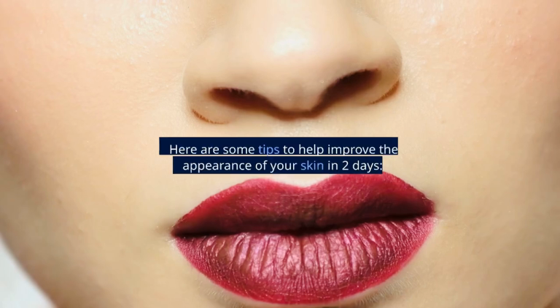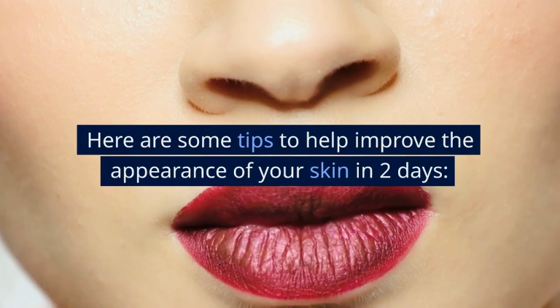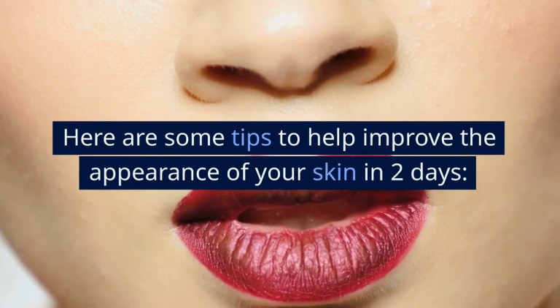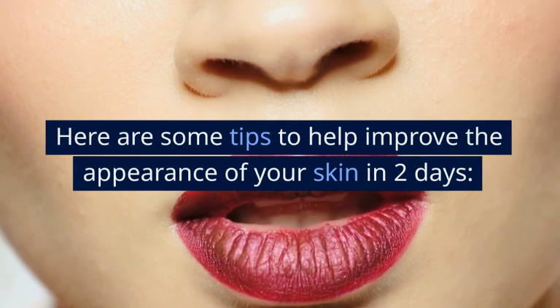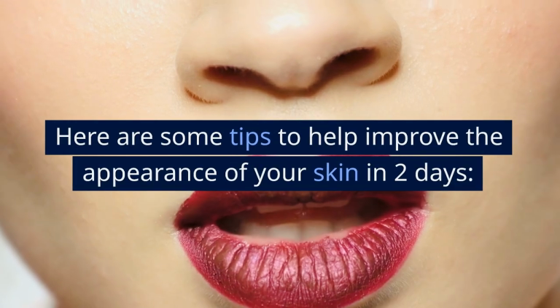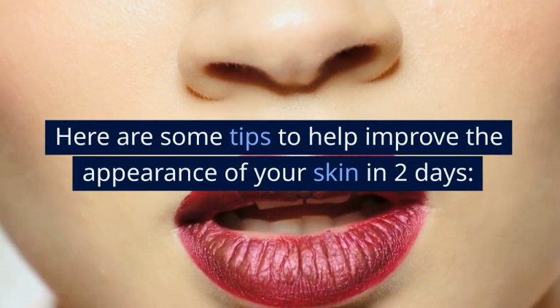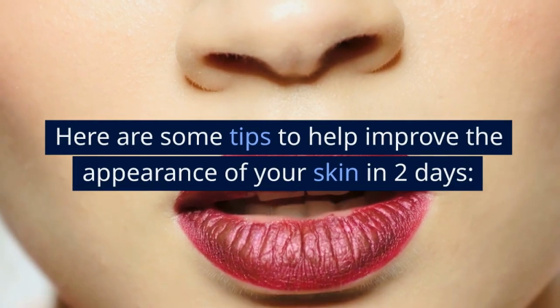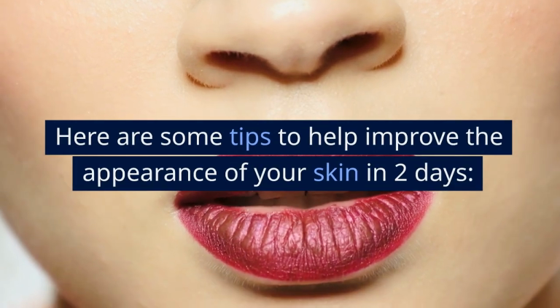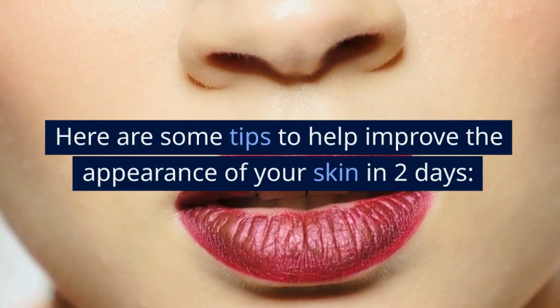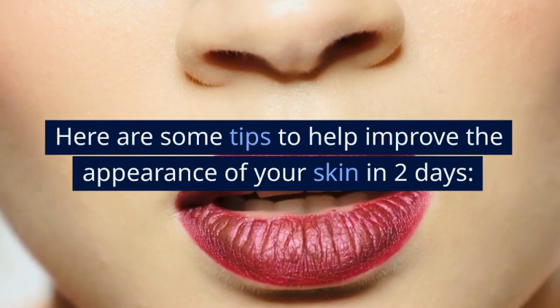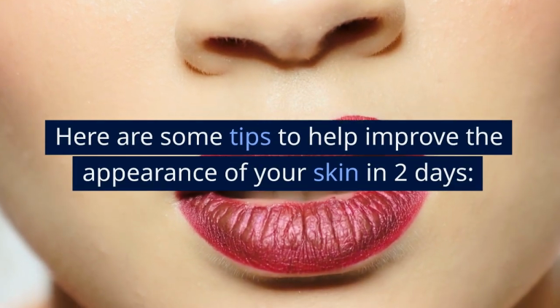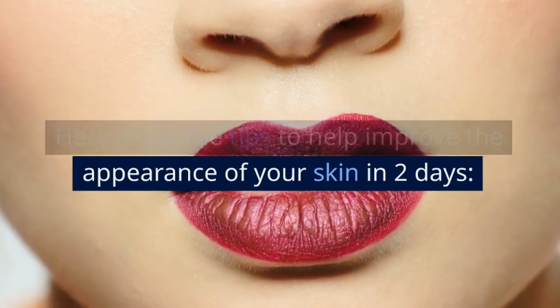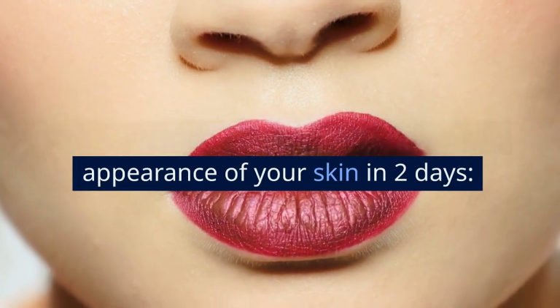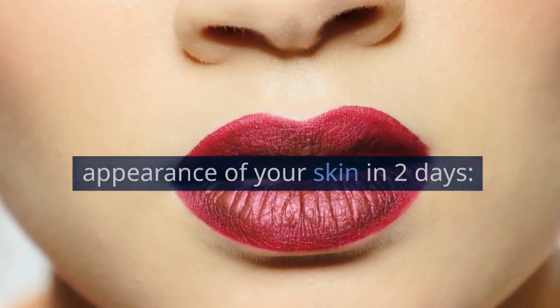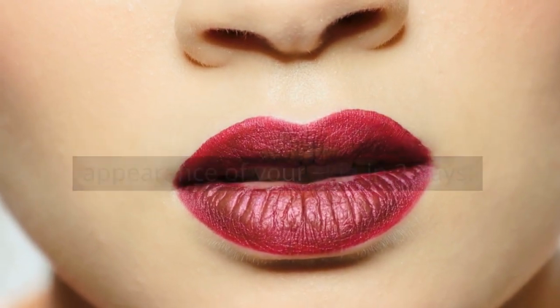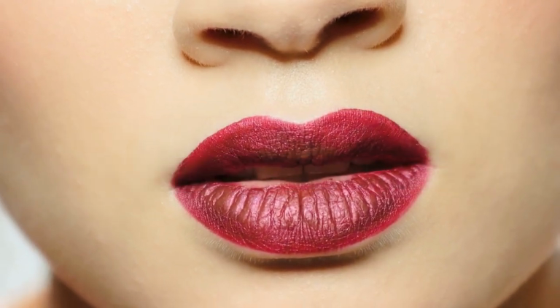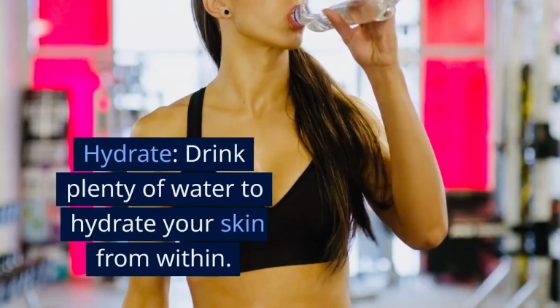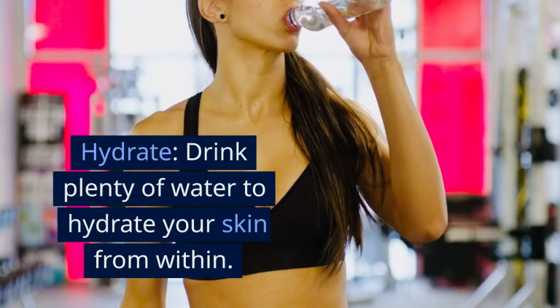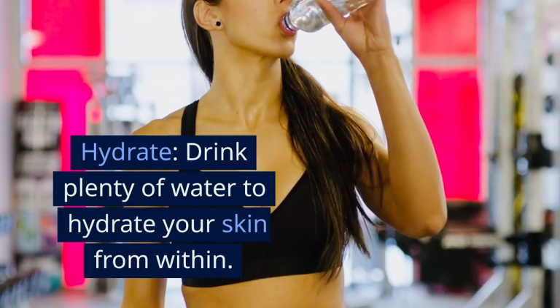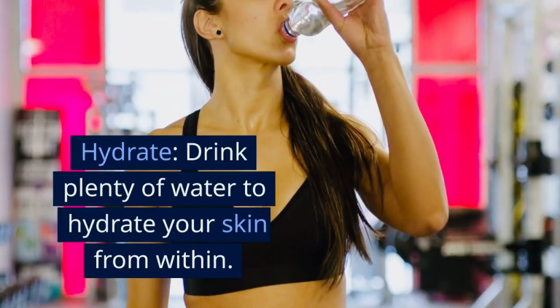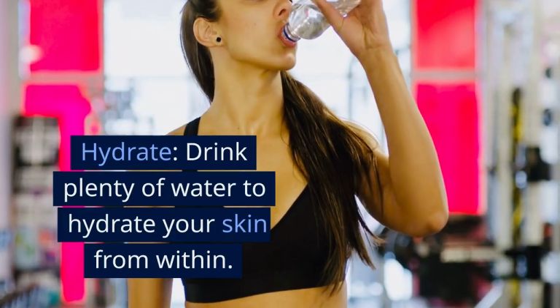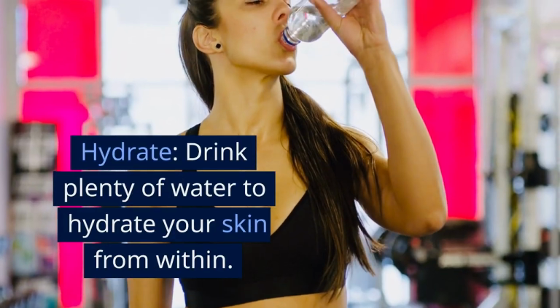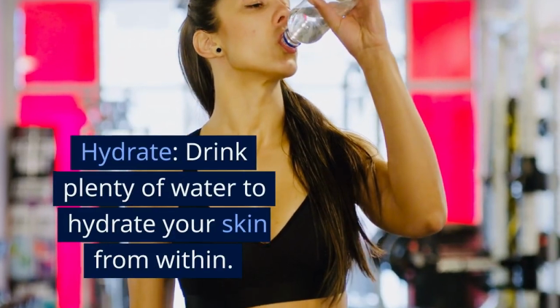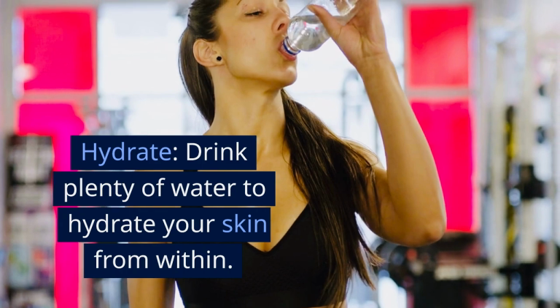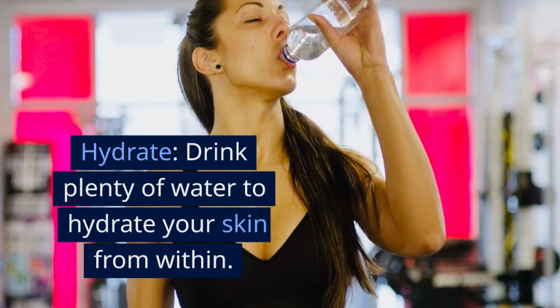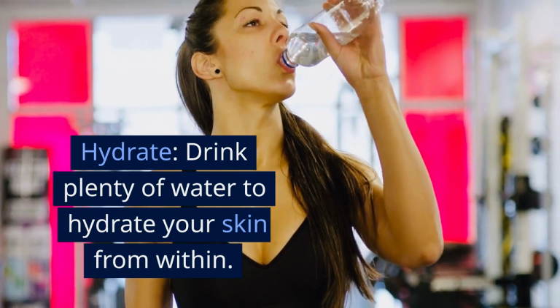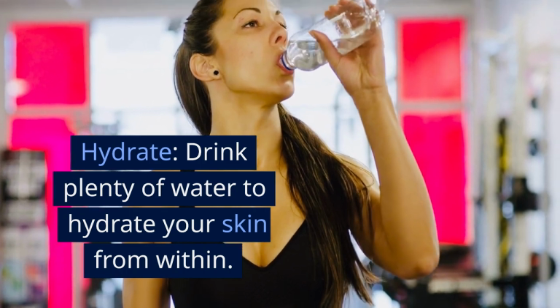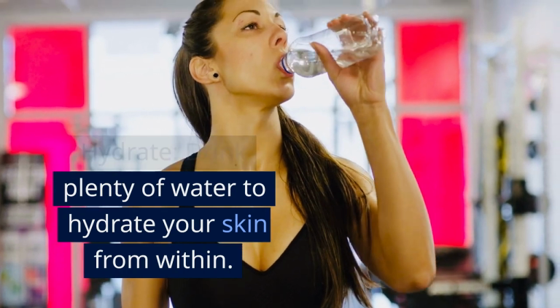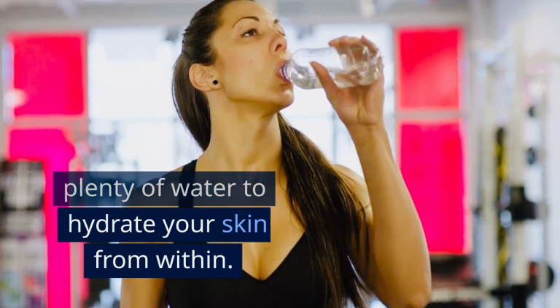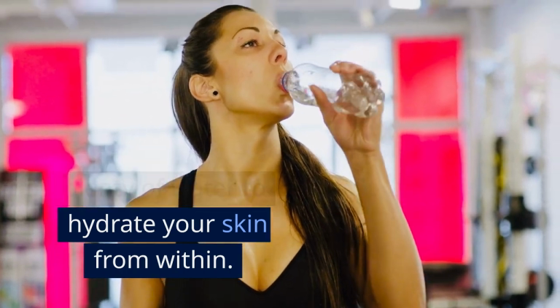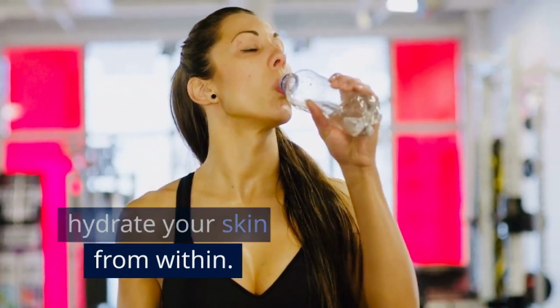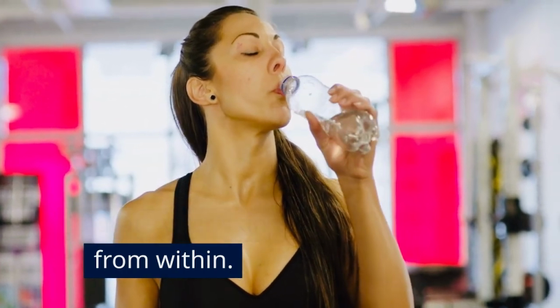Here are some tips to help improve the appearance of your skin in 2 days. Hydrate. Drink plenty of water to hydrate your skin from within.